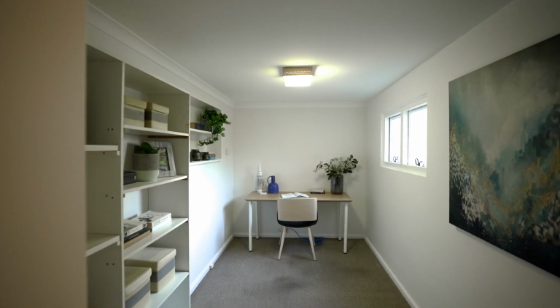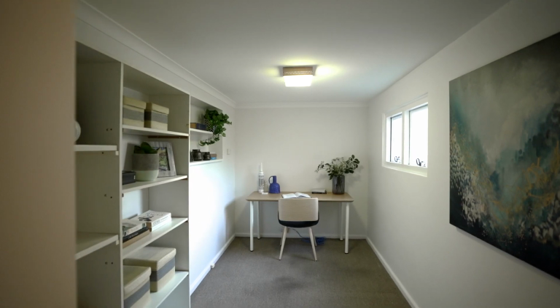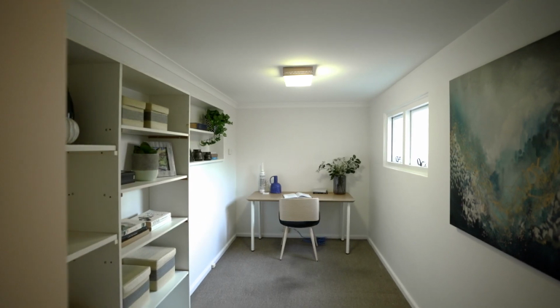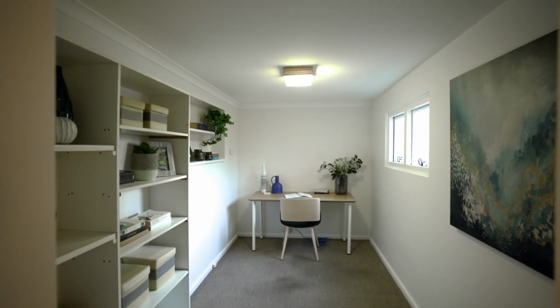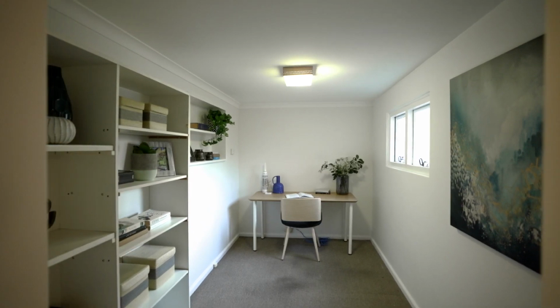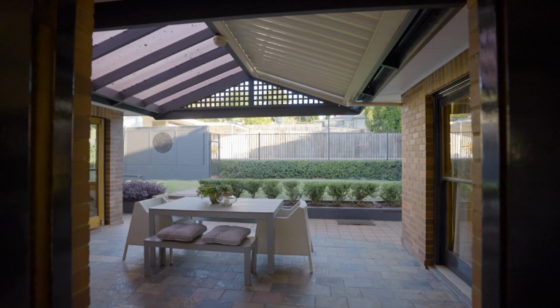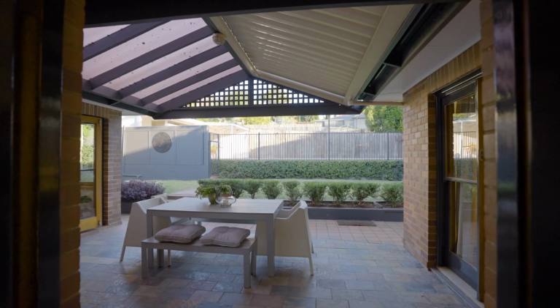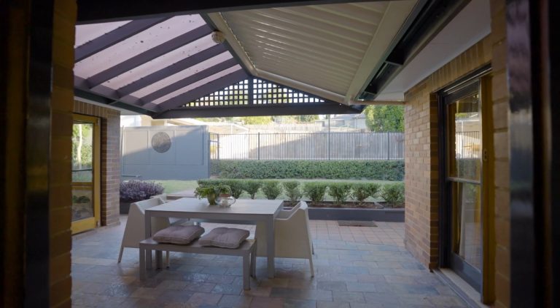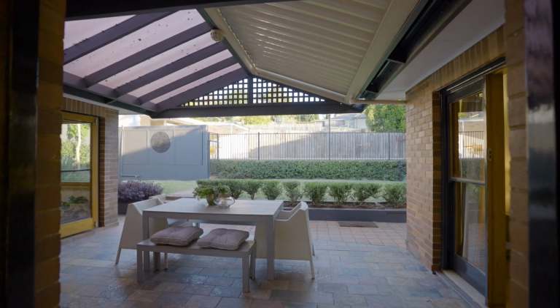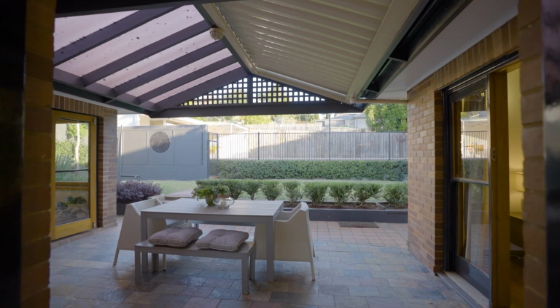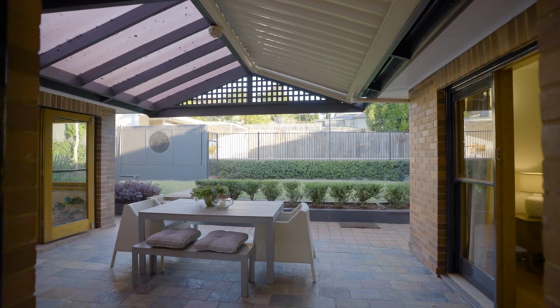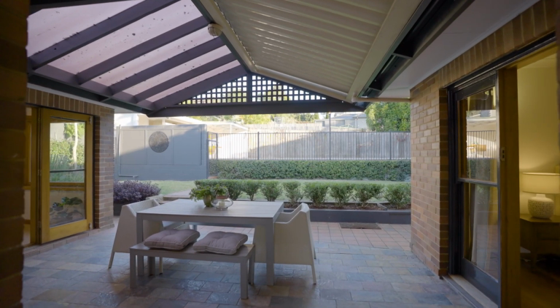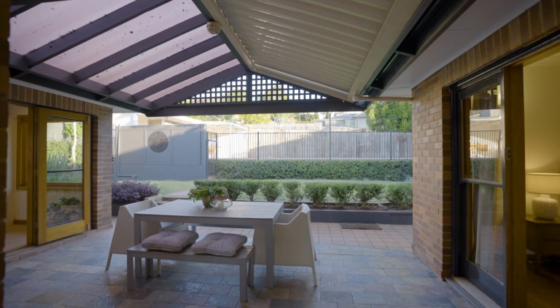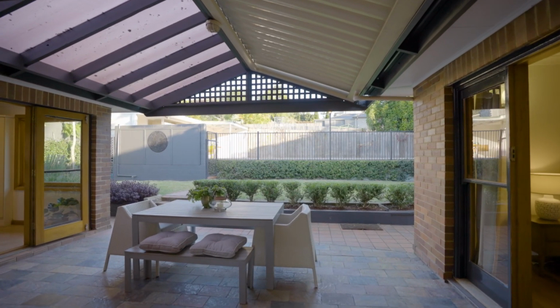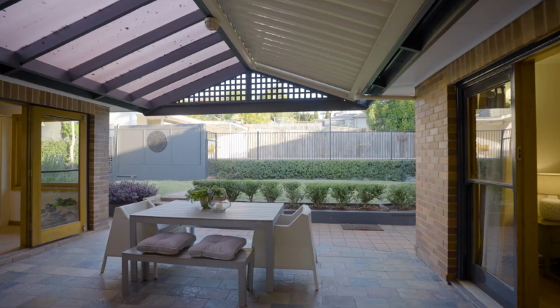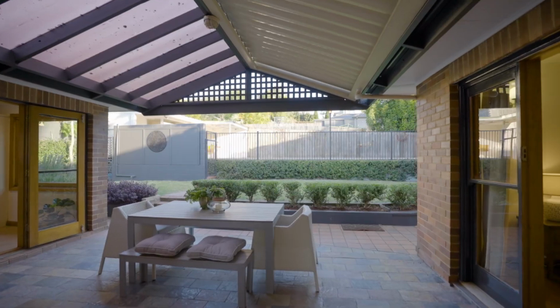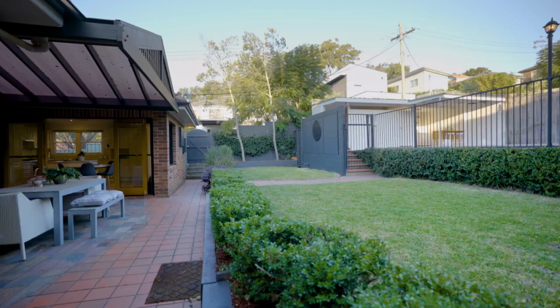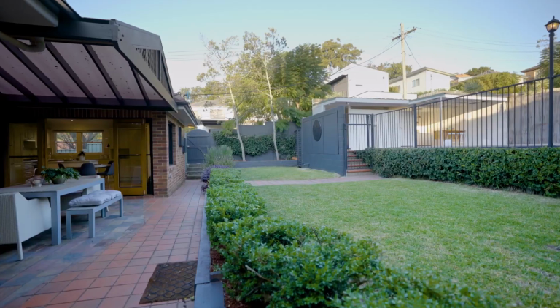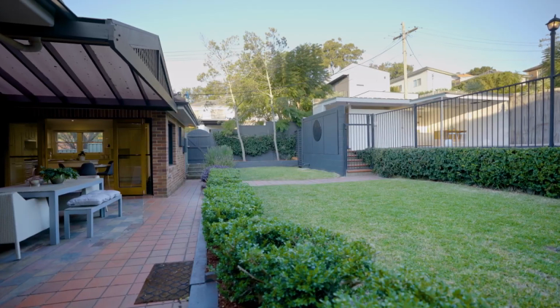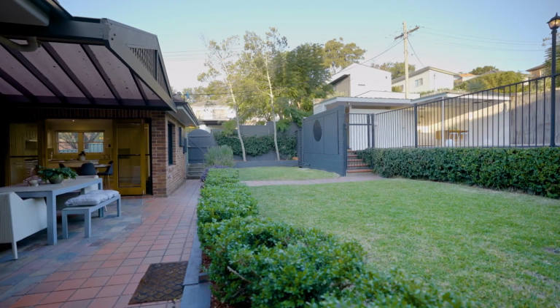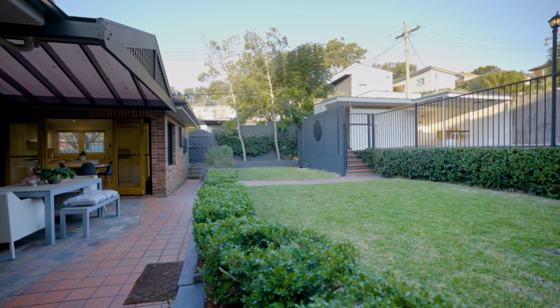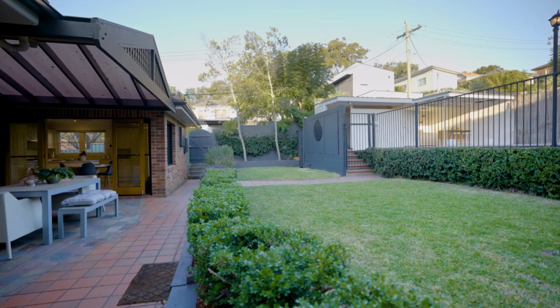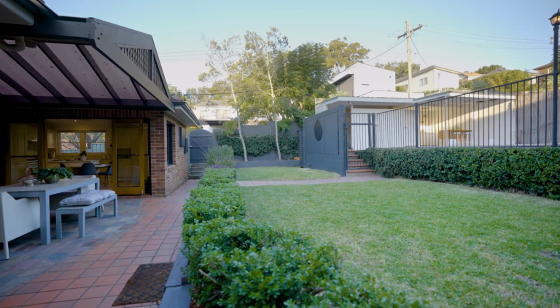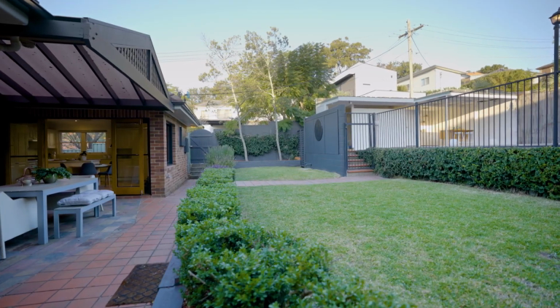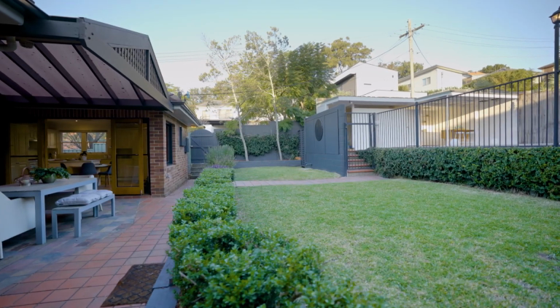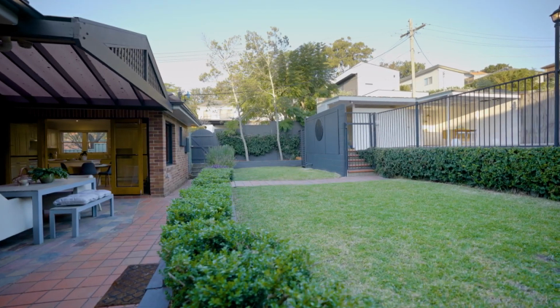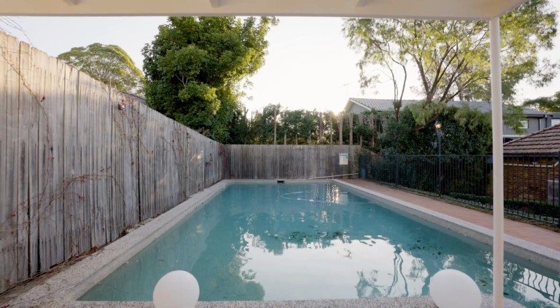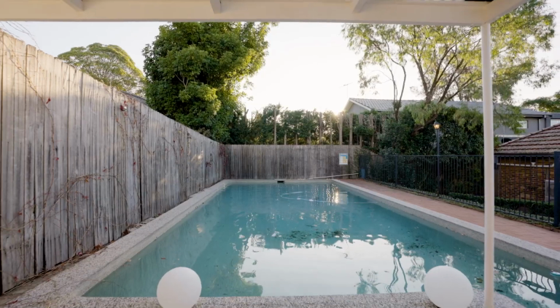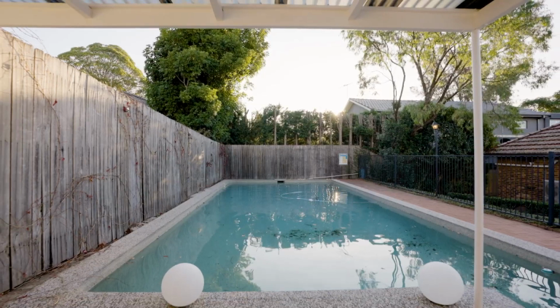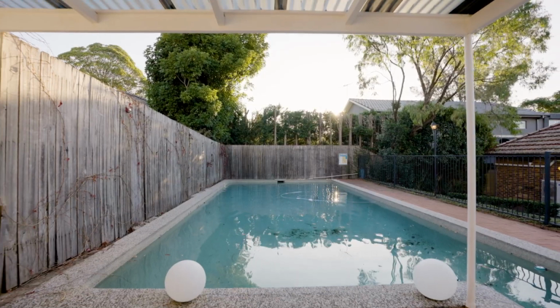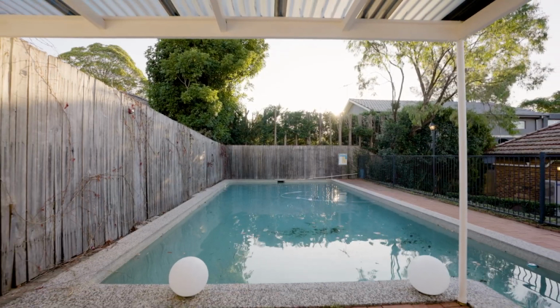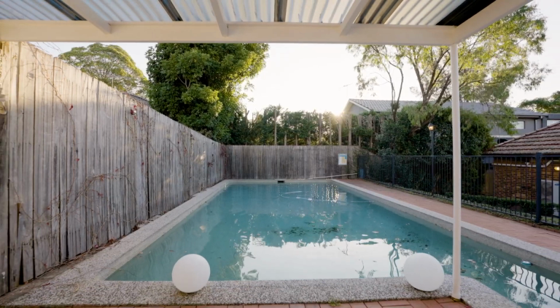Outside, there is a large pergola, perfect for the entertainer, as well as a large pool and cabana.